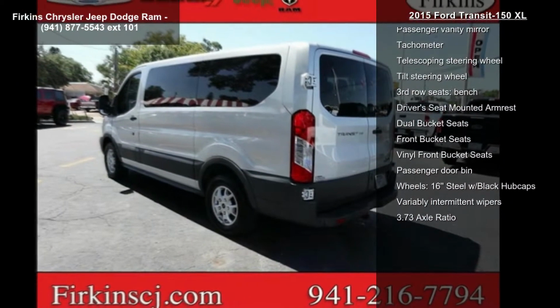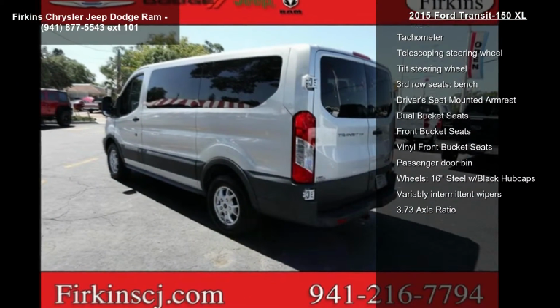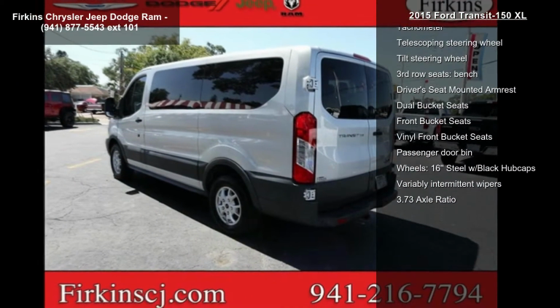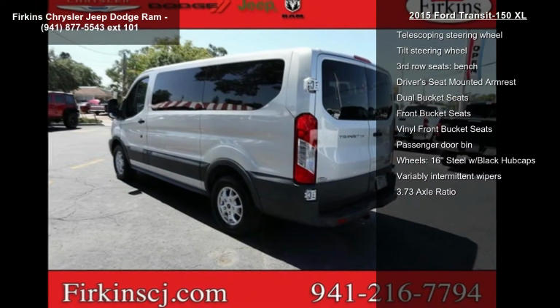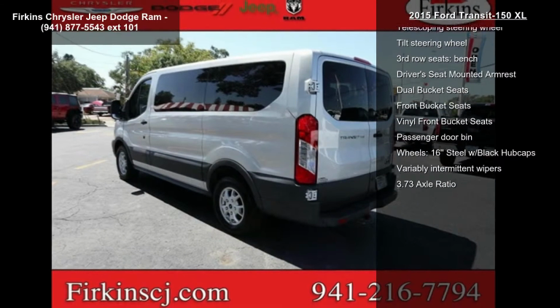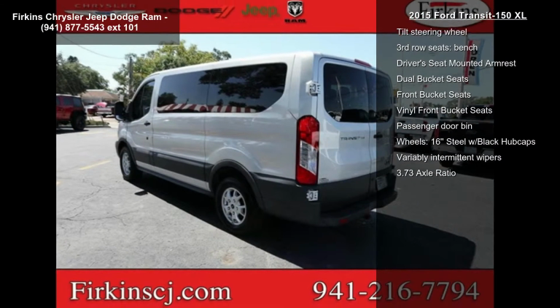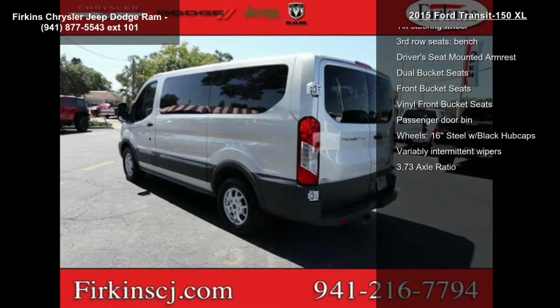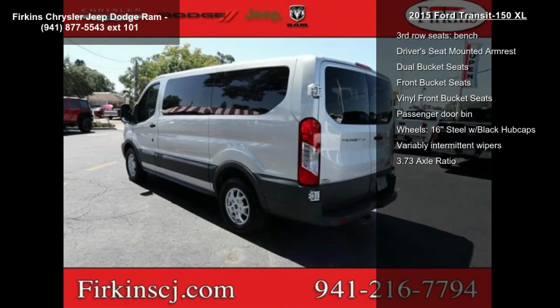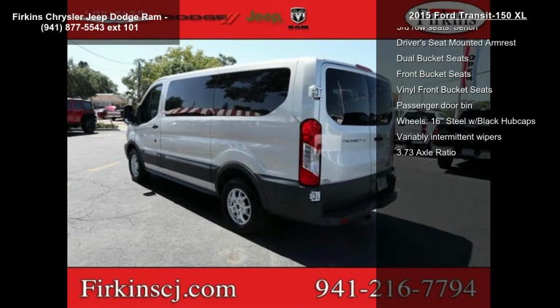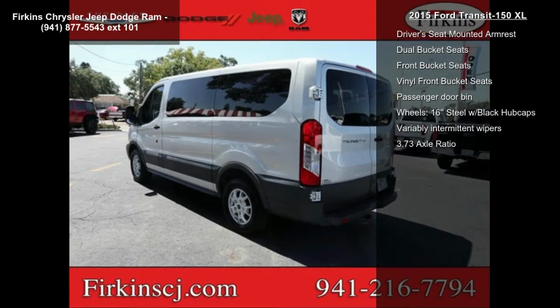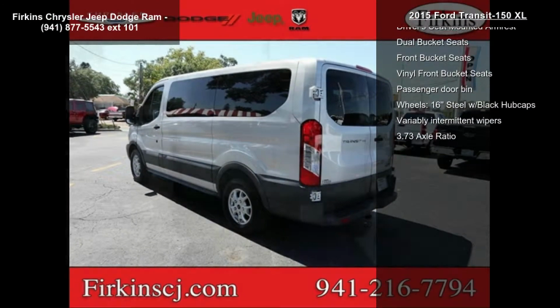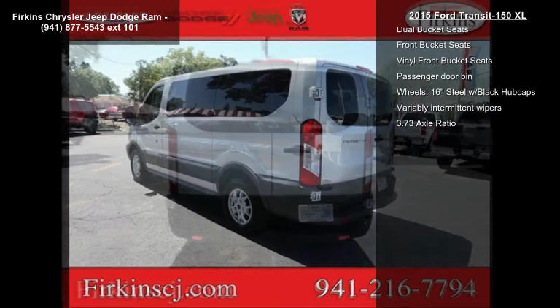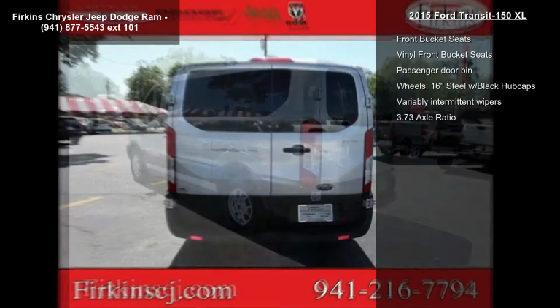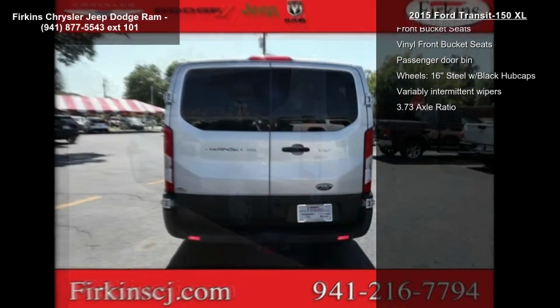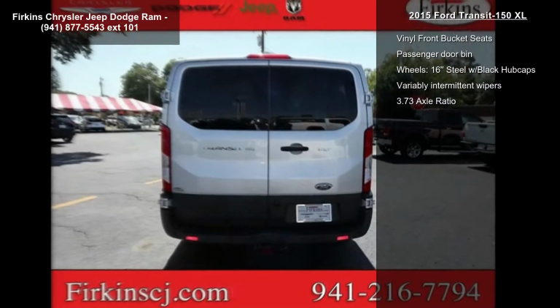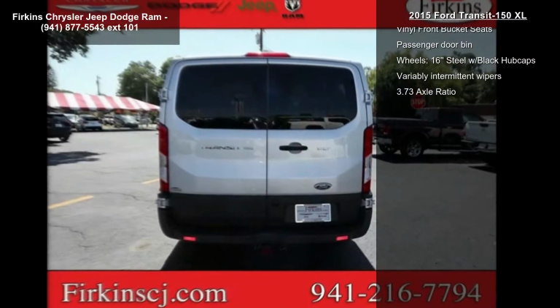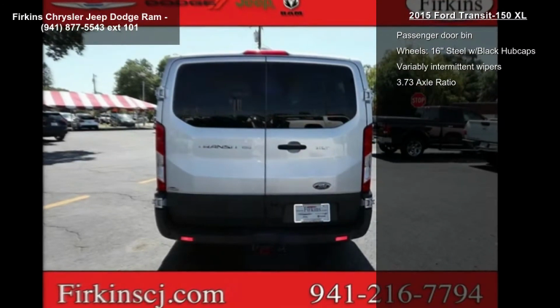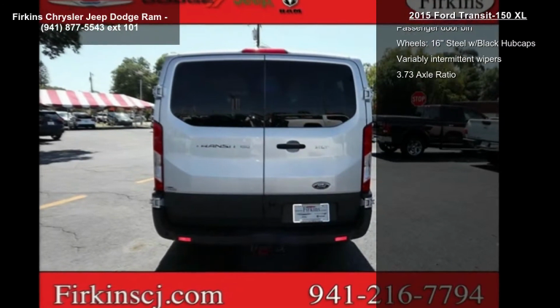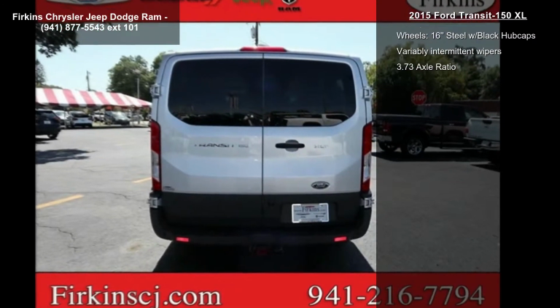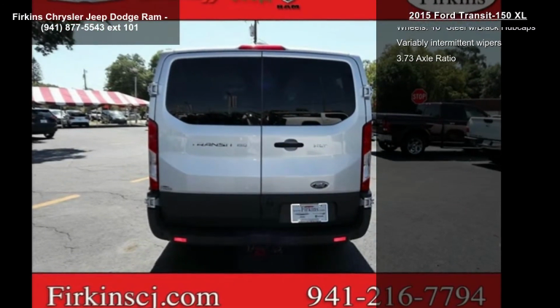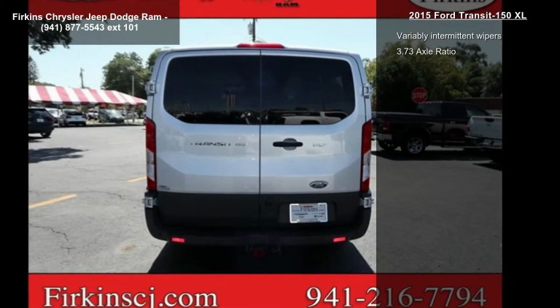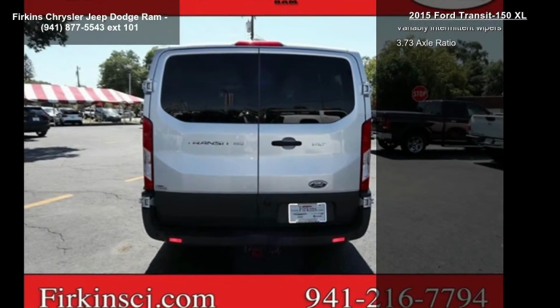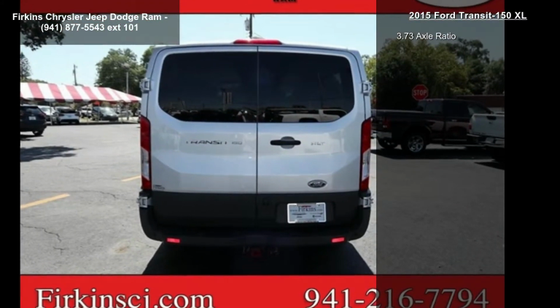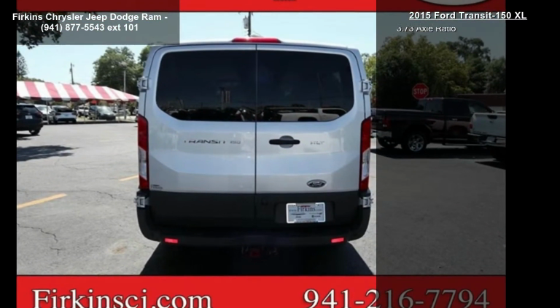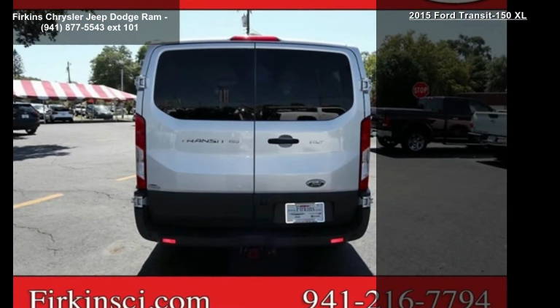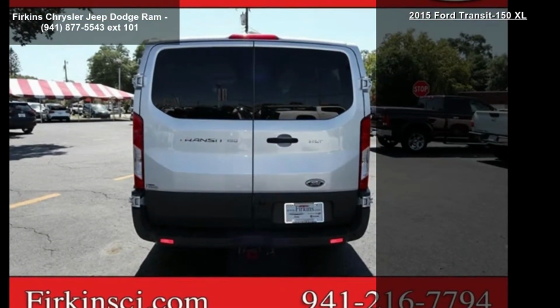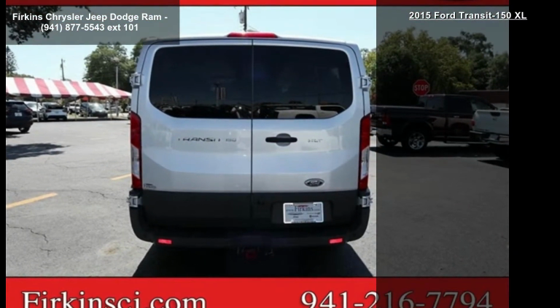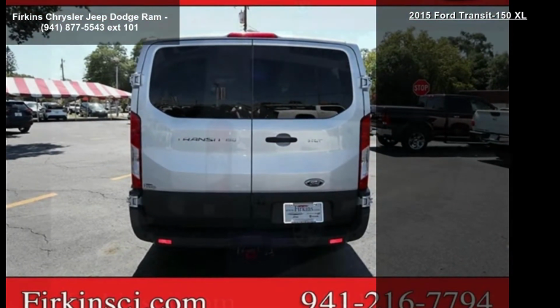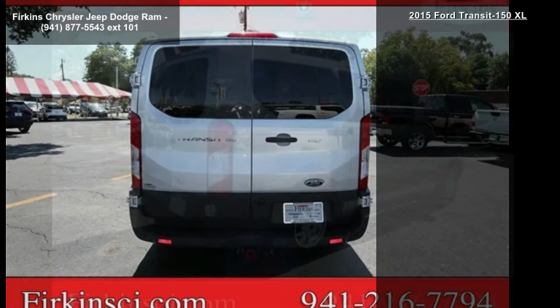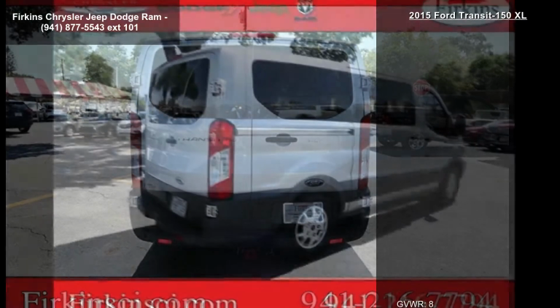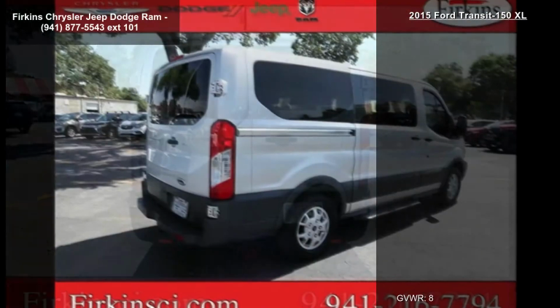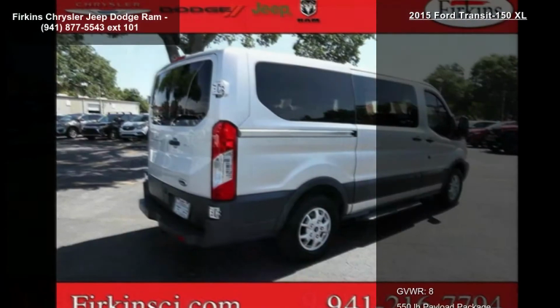AM FM stereo with 6 speakers, air conditioning, power steering, power windows, and remote keyless entry.